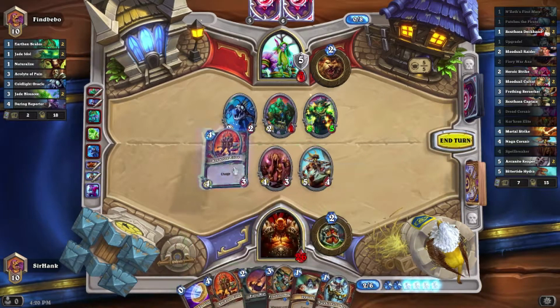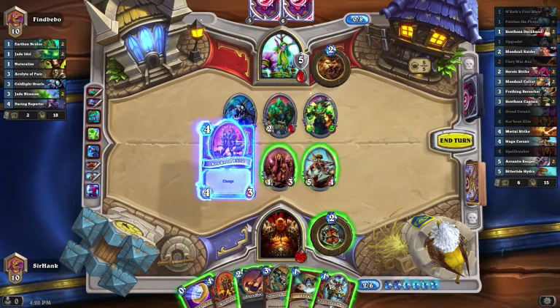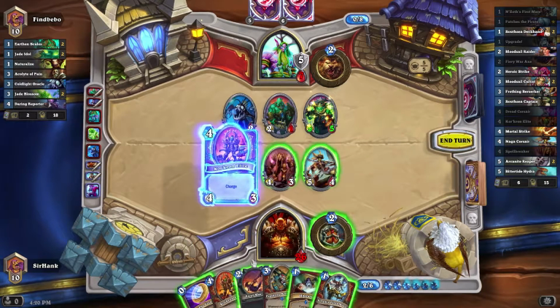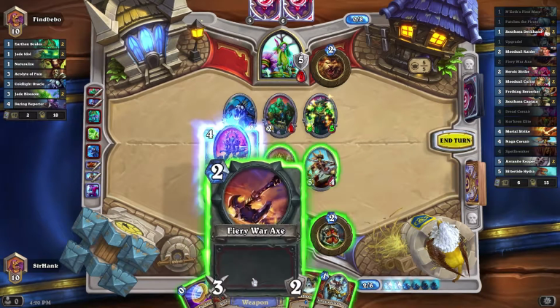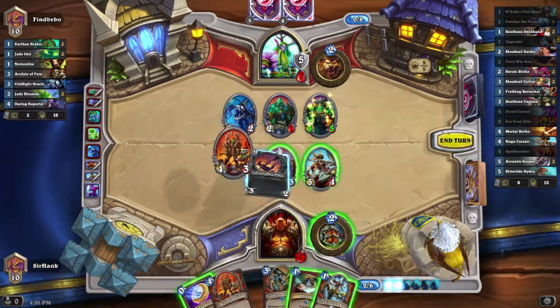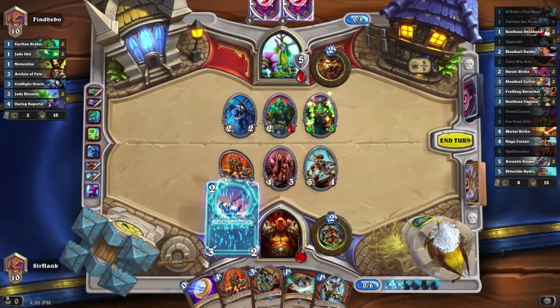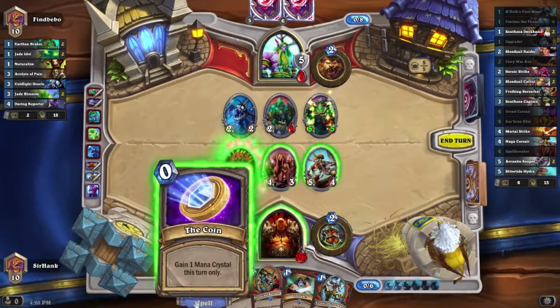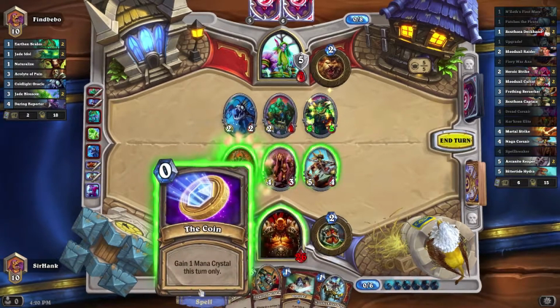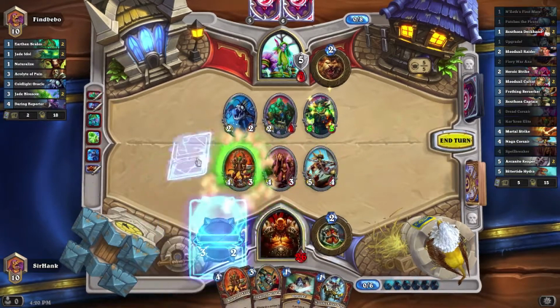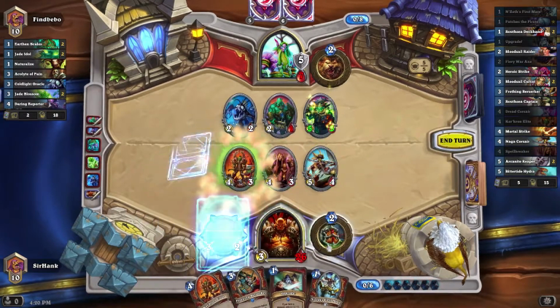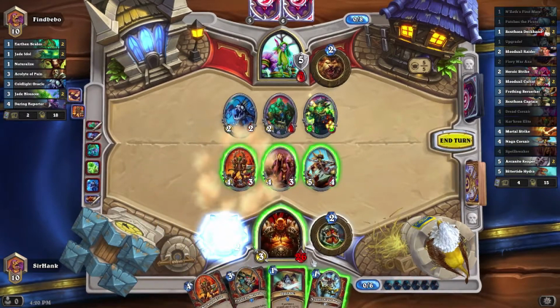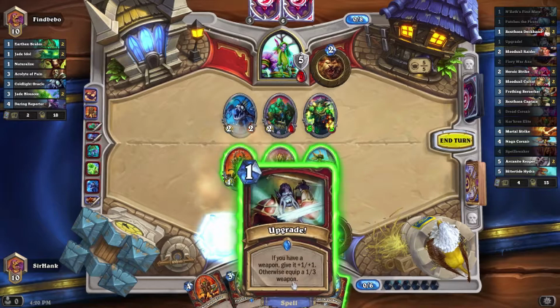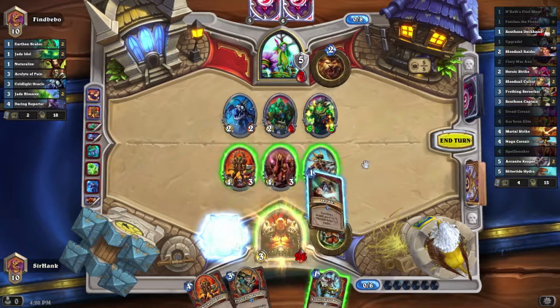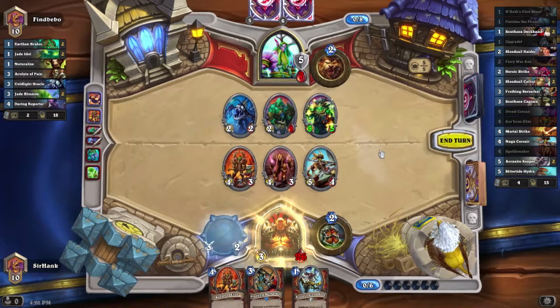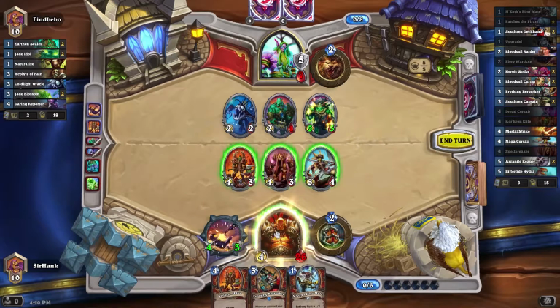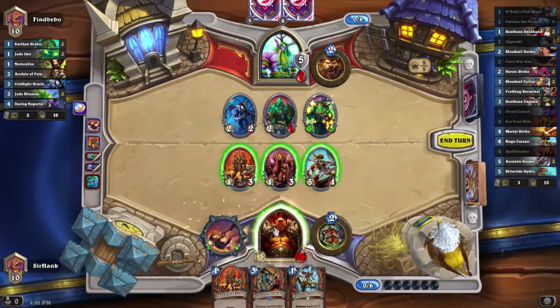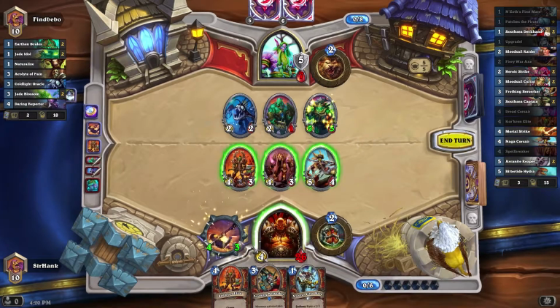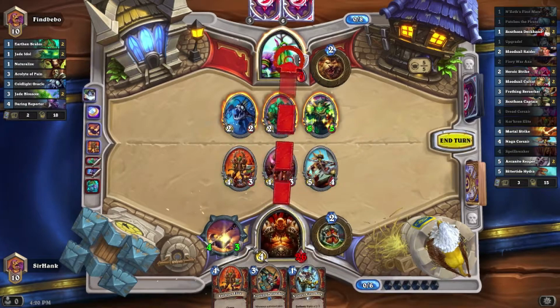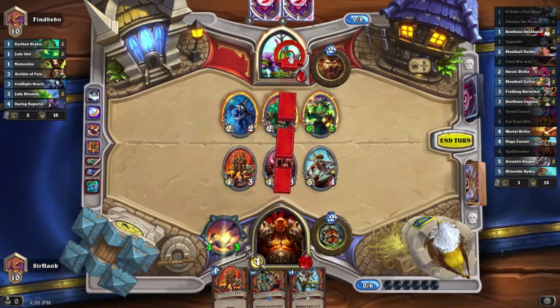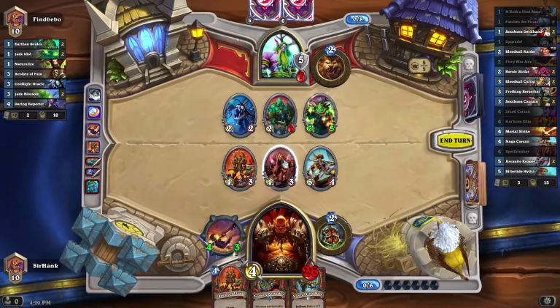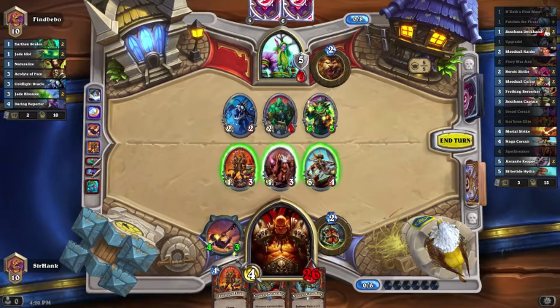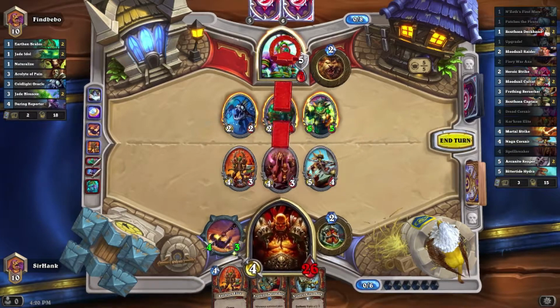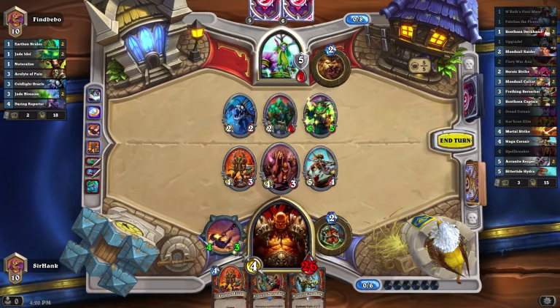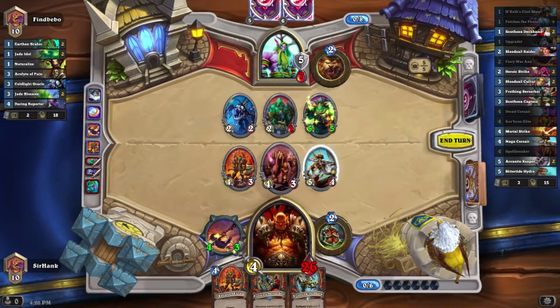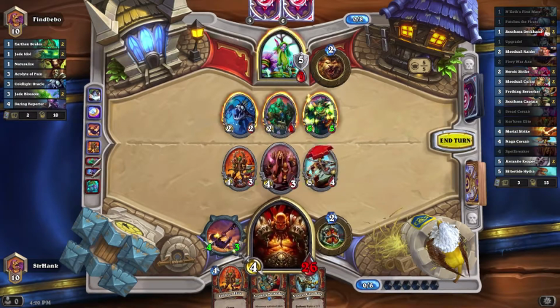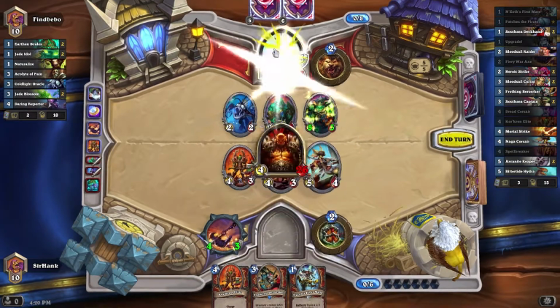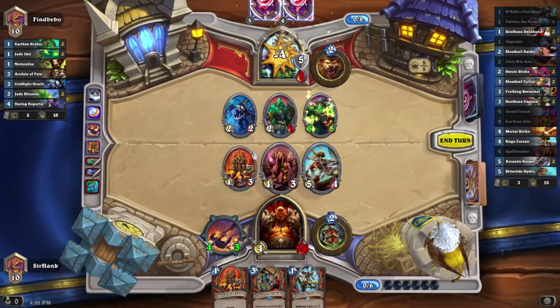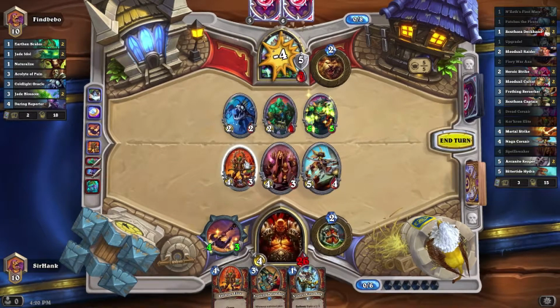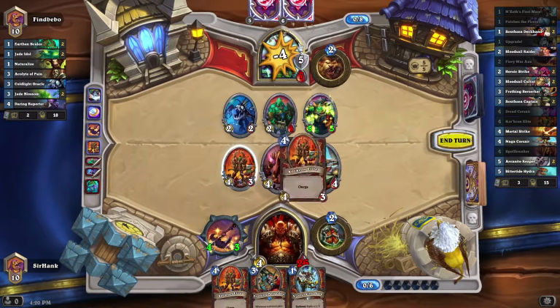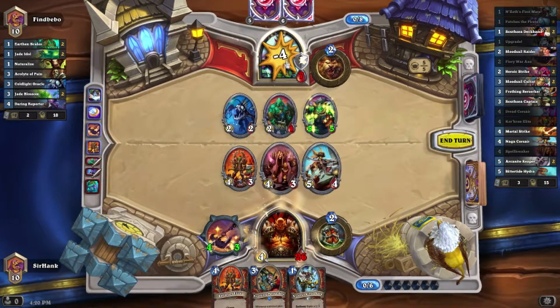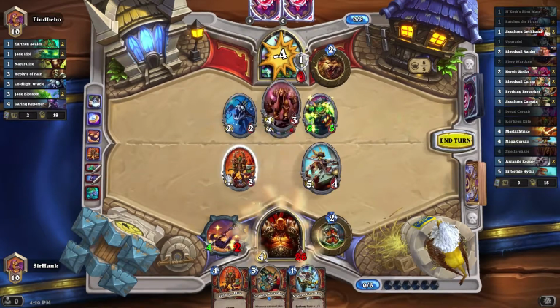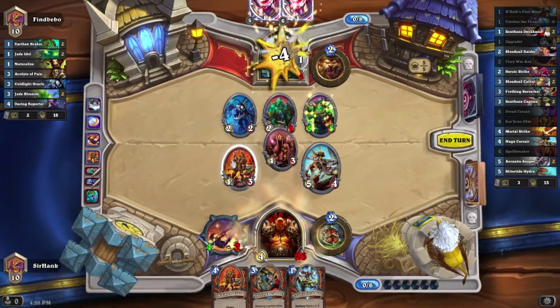Corsair Elite. Fiery War Axe. Coin. Upgrade. Hit. Hit. Hit. GG.